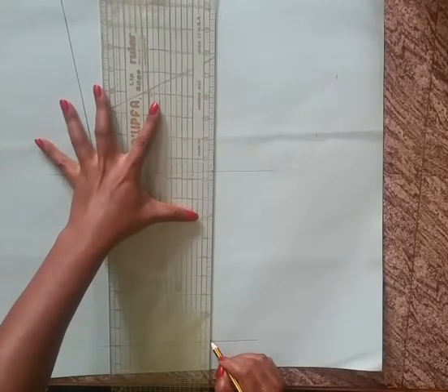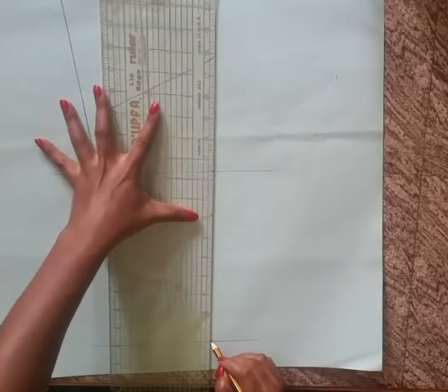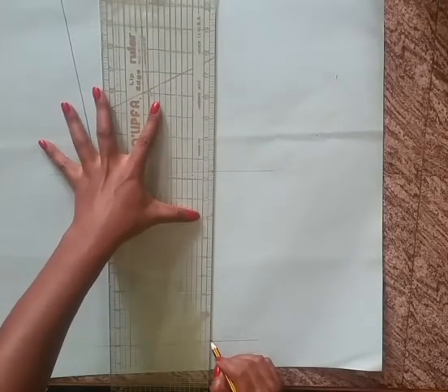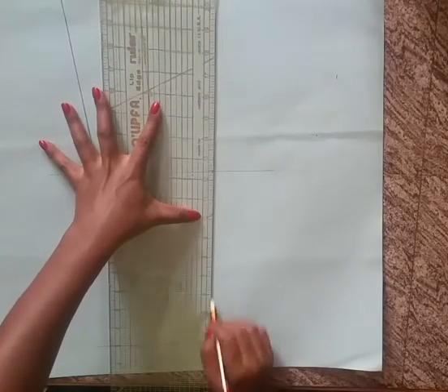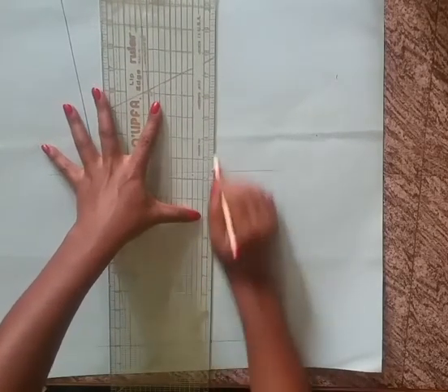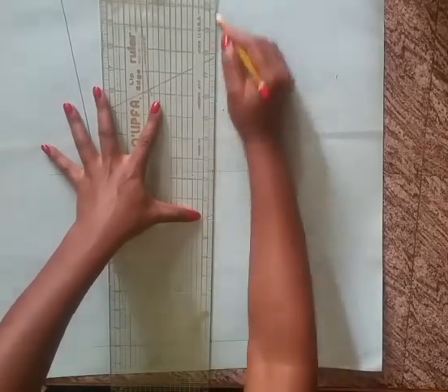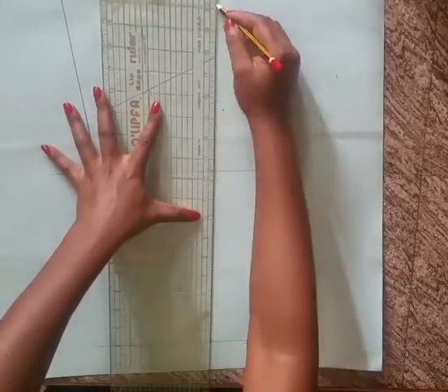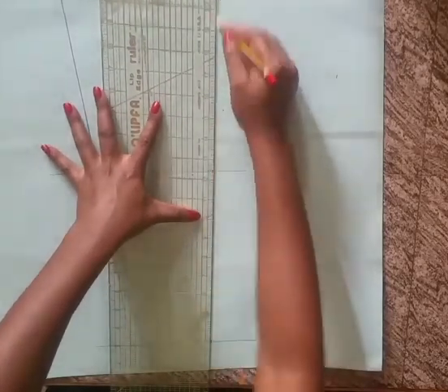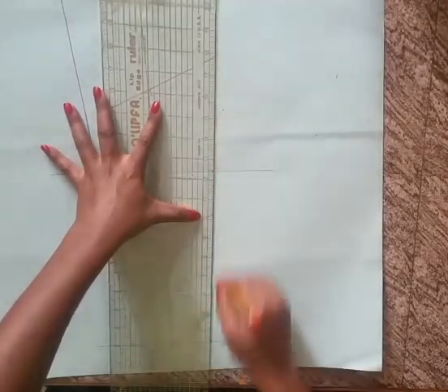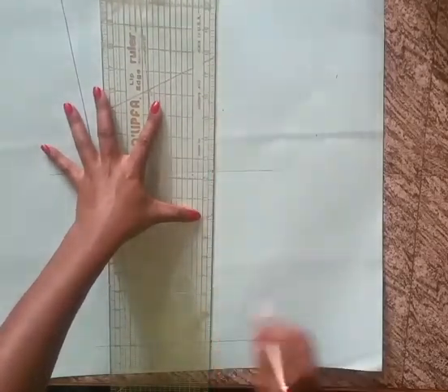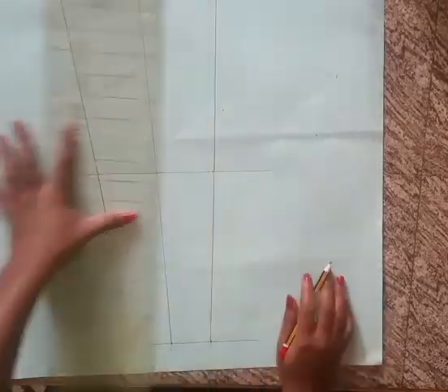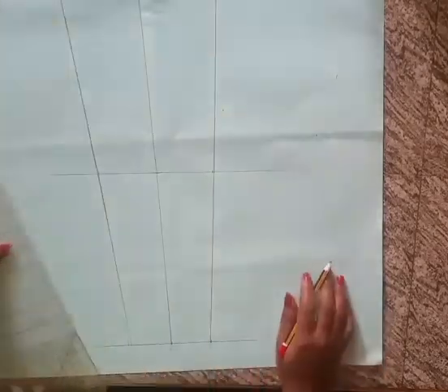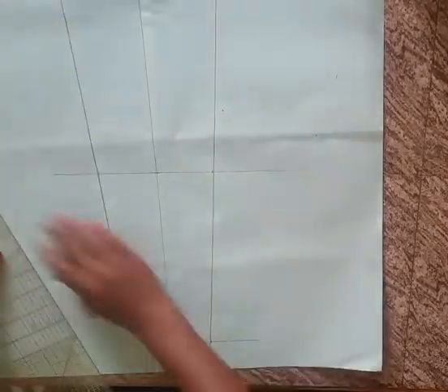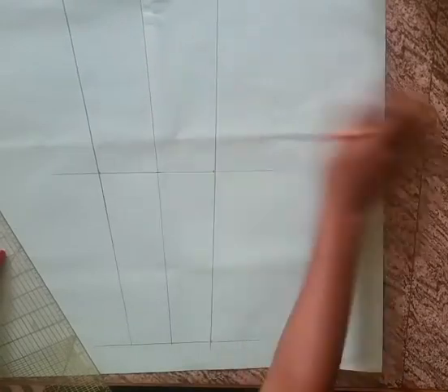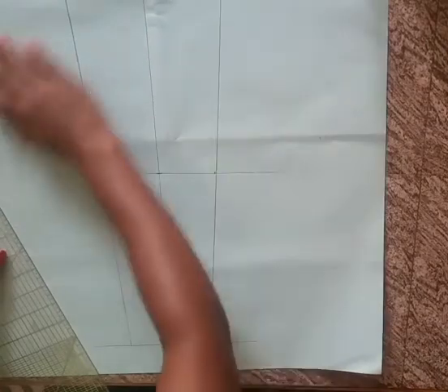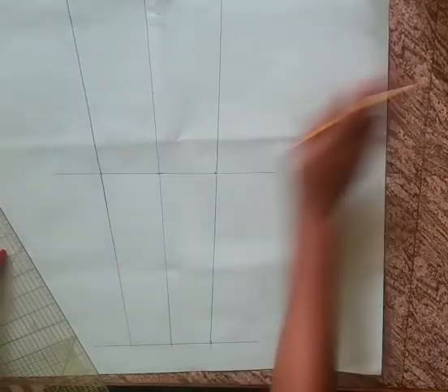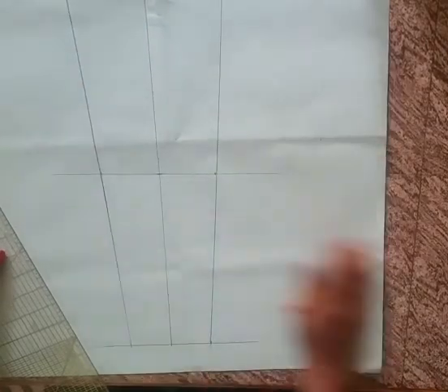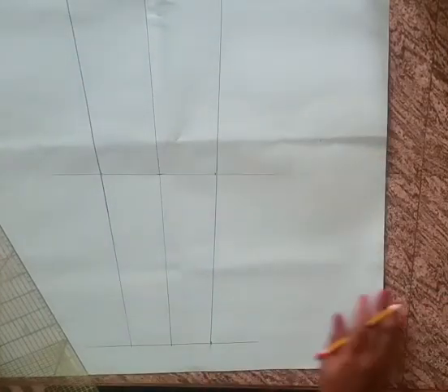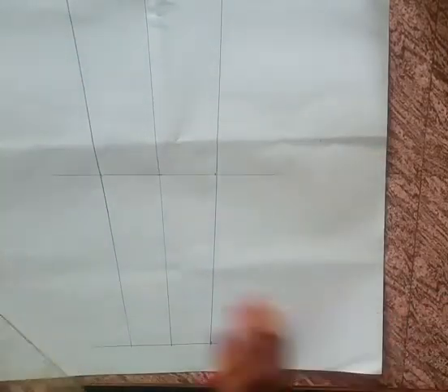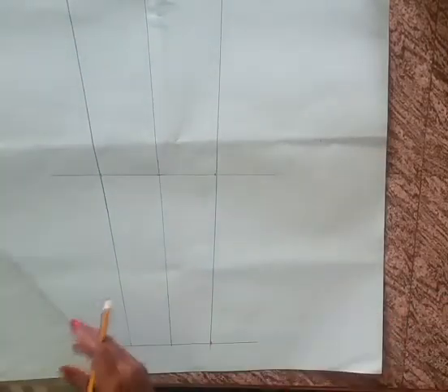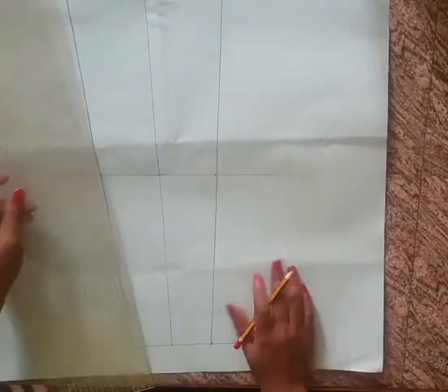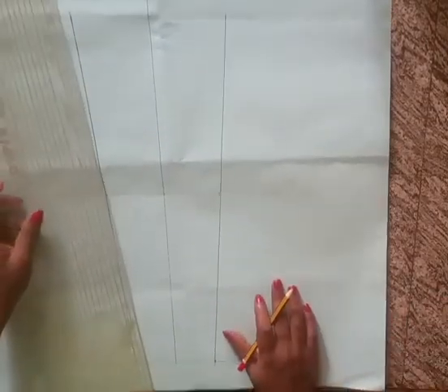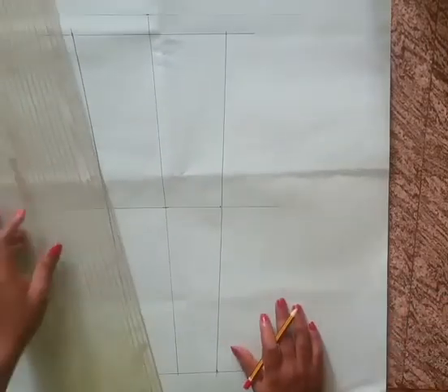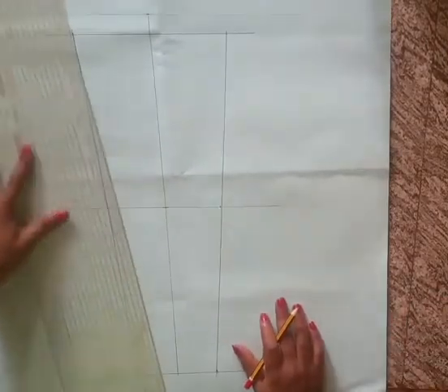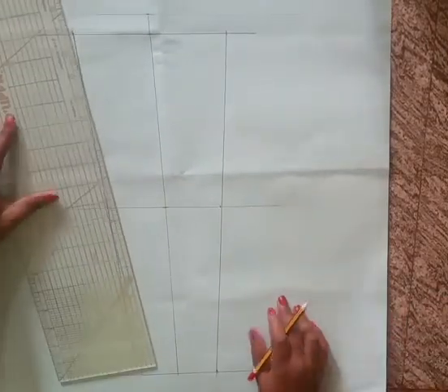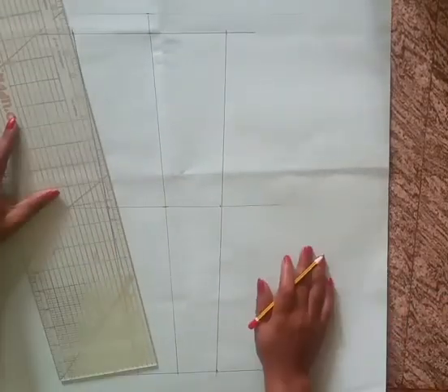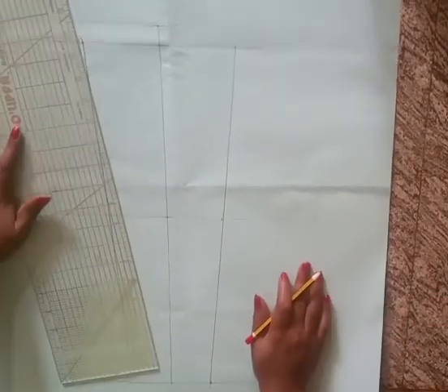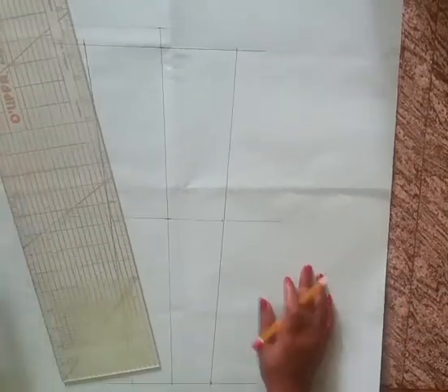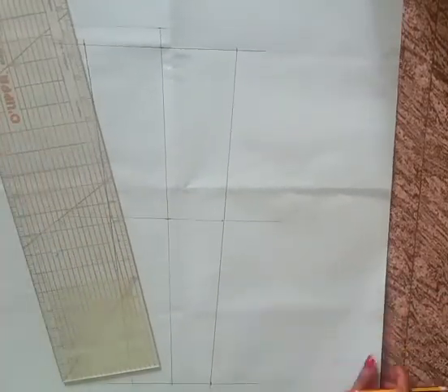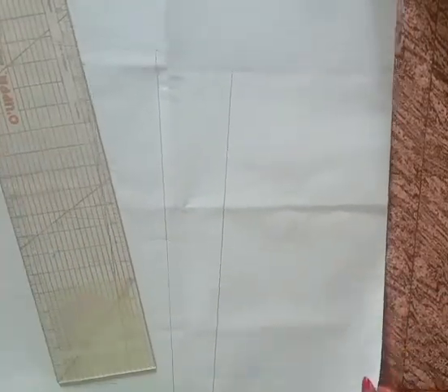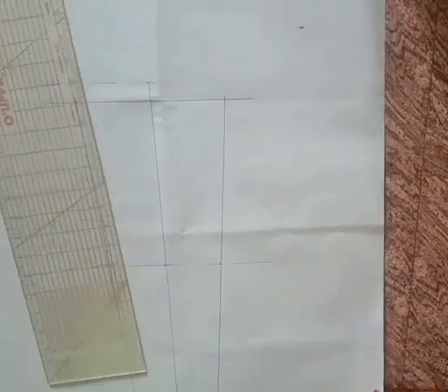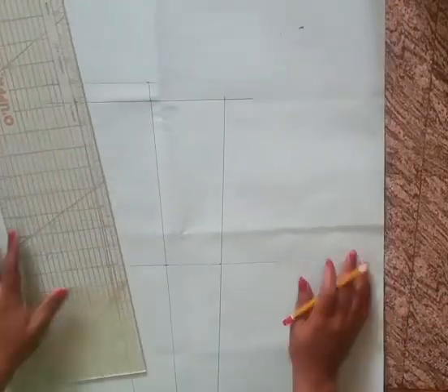Extend this line by the overarm length — that is the total sleeve length.